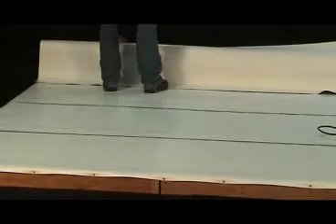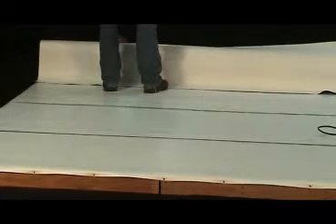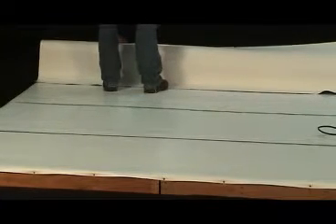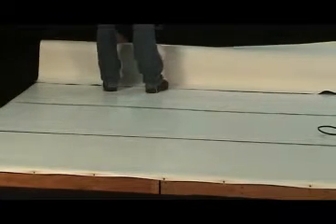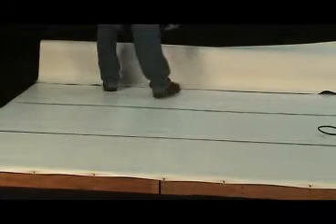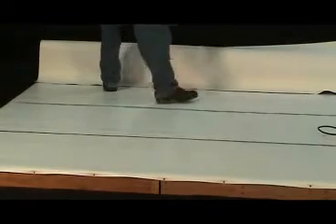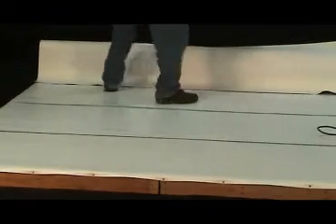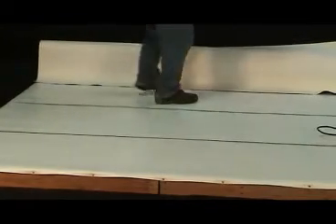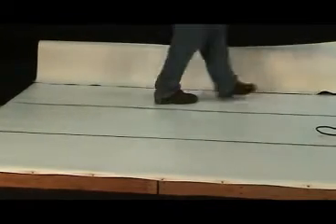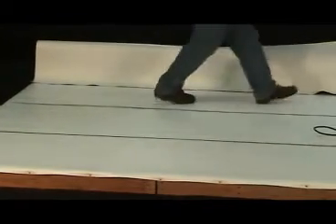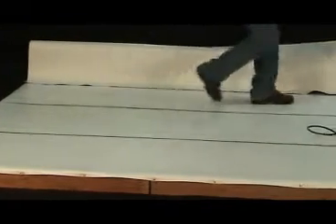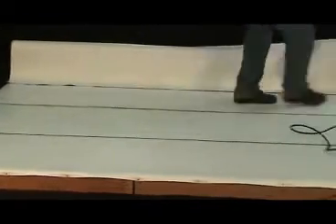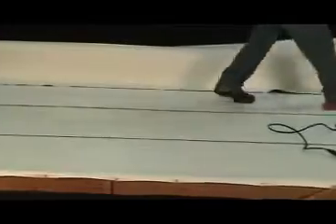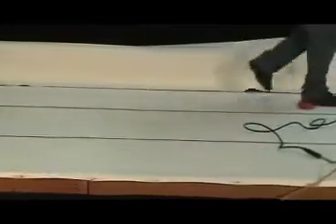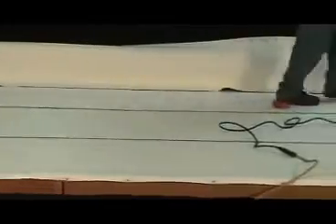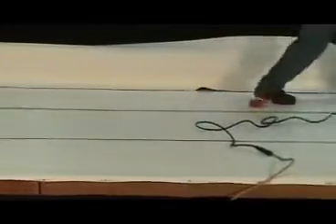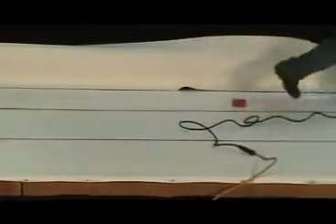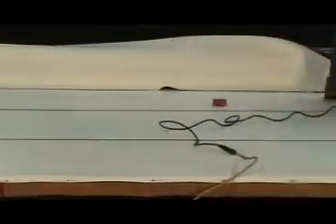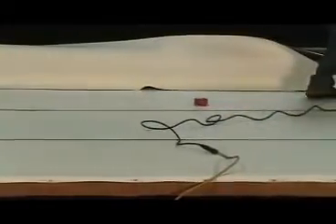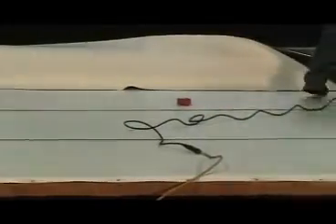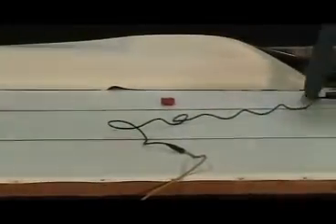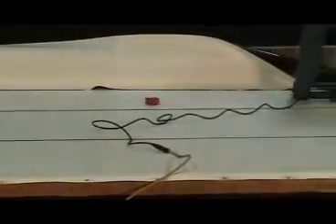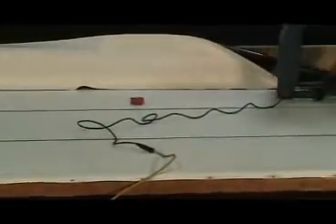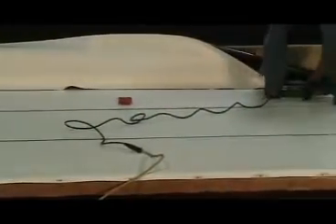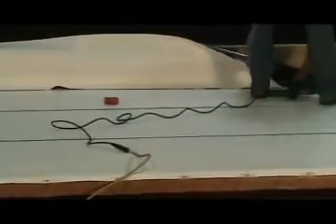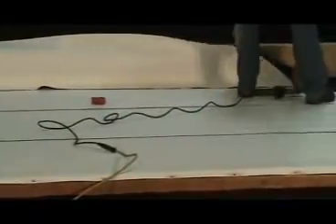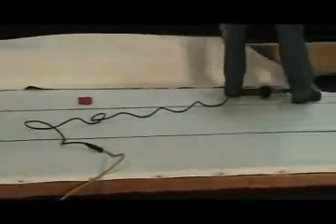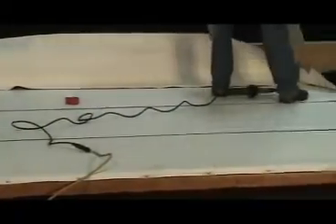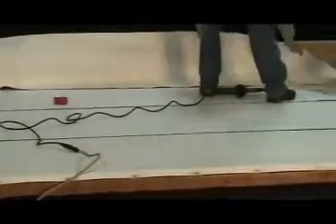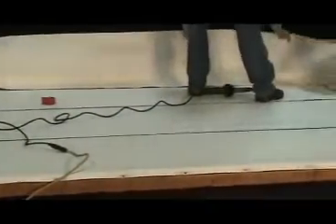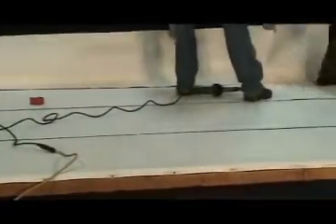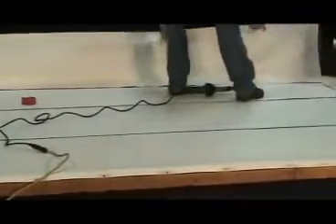Generally, one membrane wall piece will butt into the inside corner while the other wall piece will wrap around.